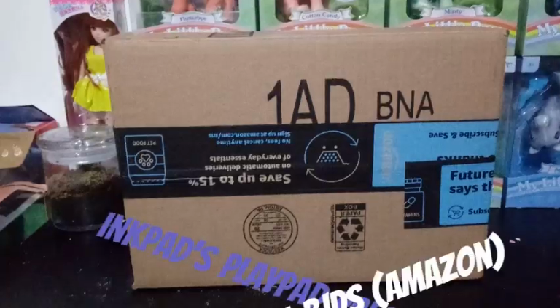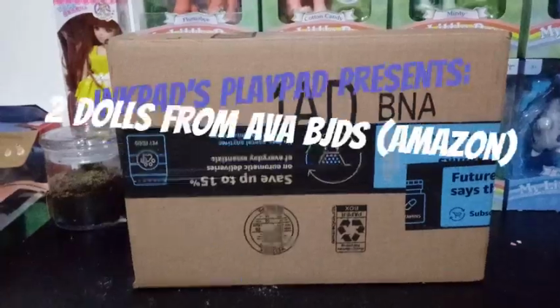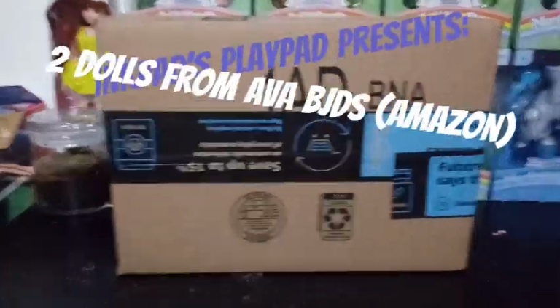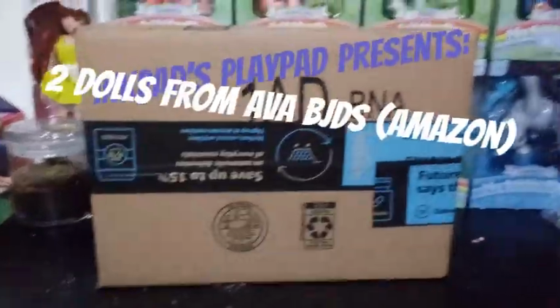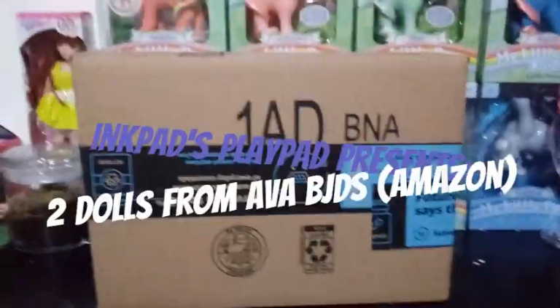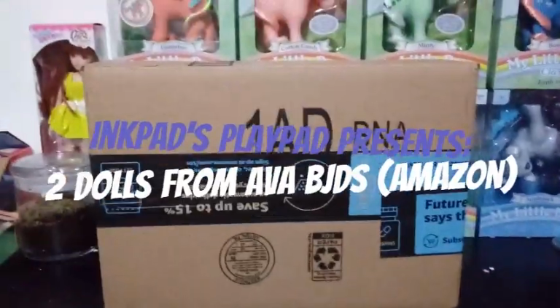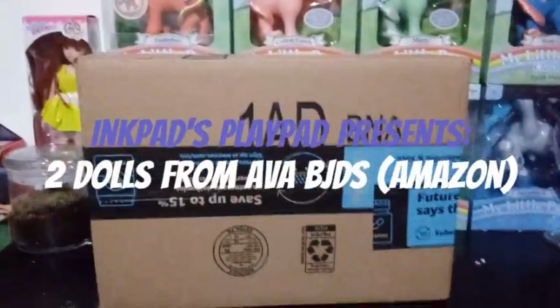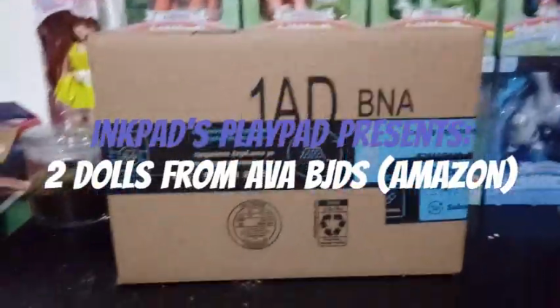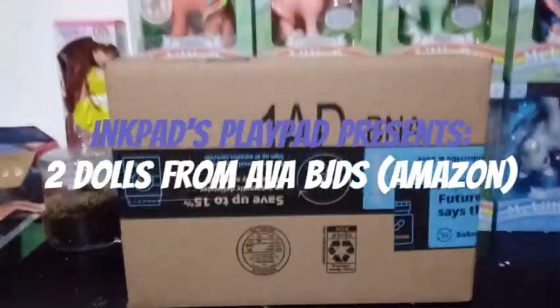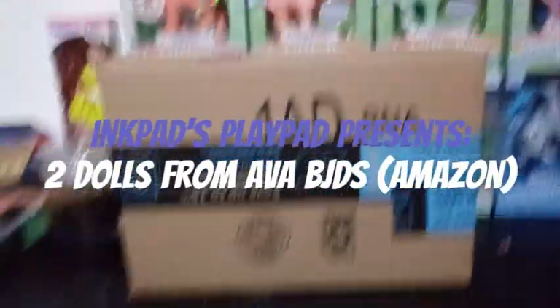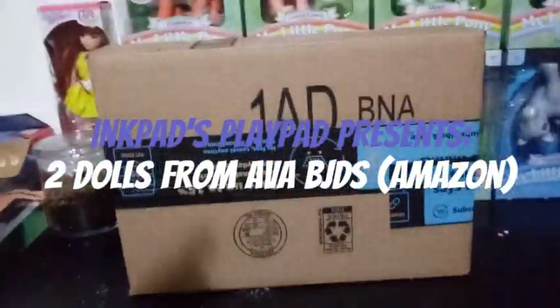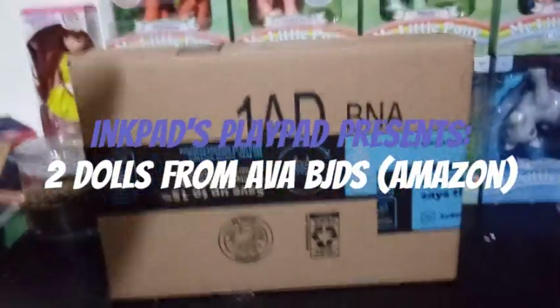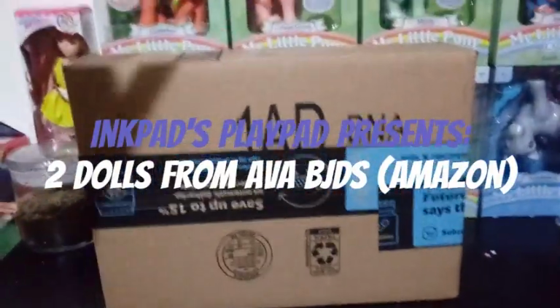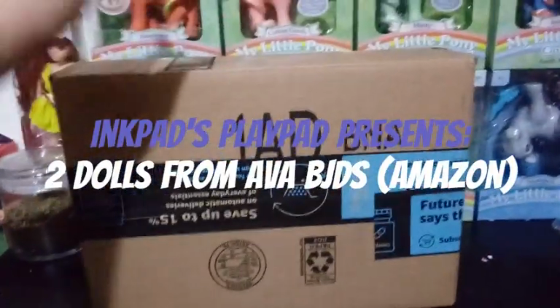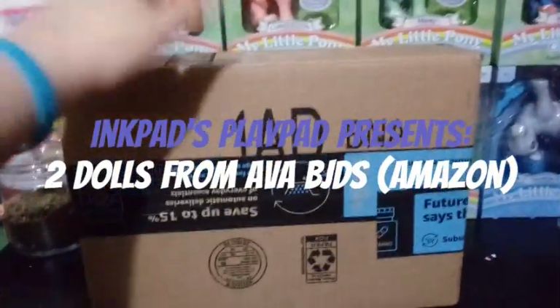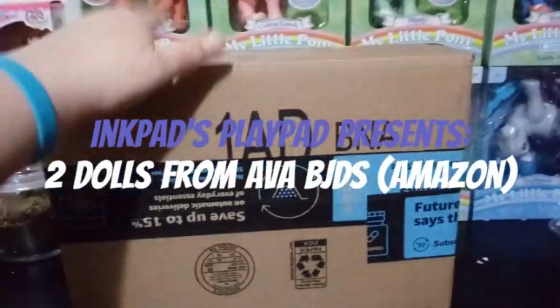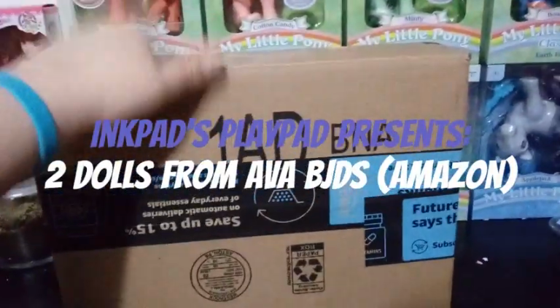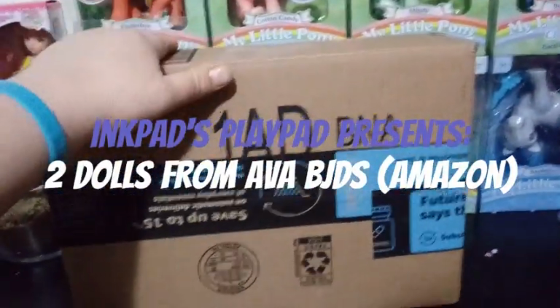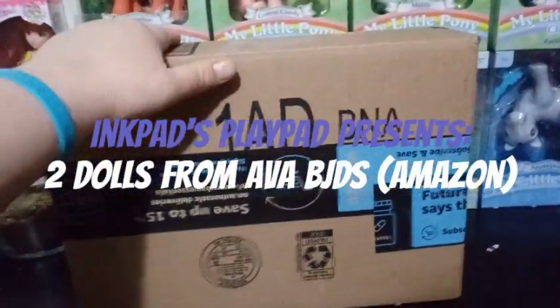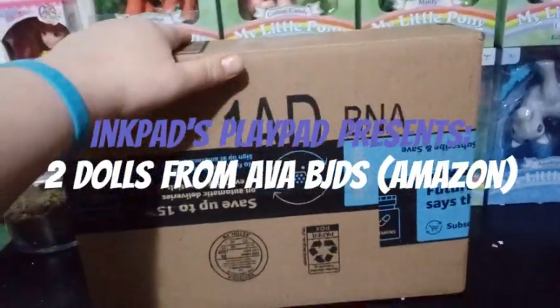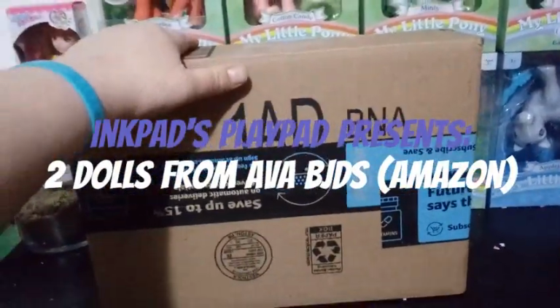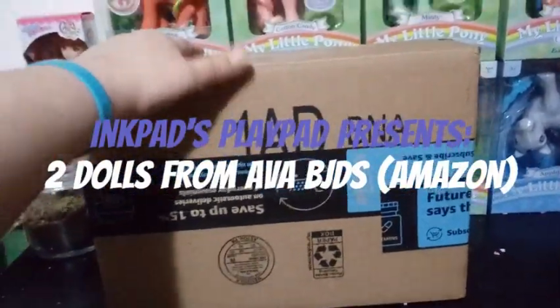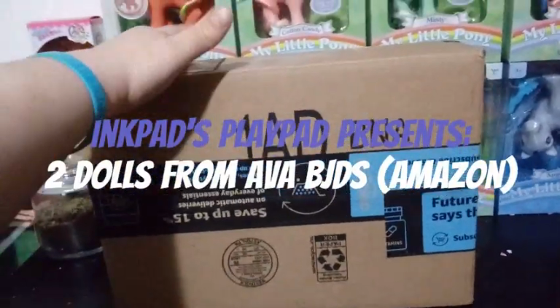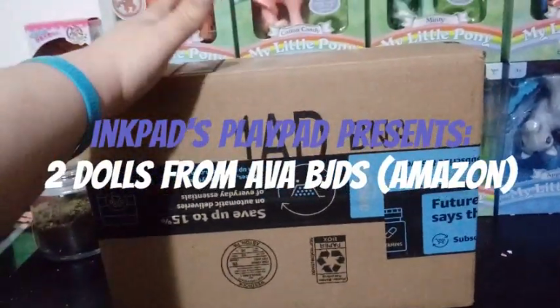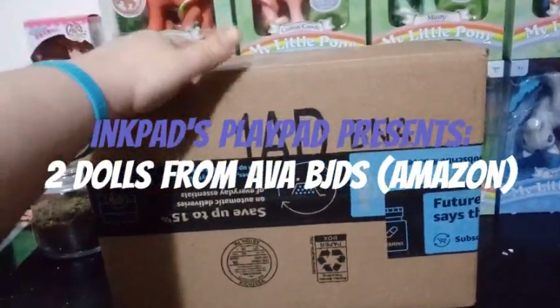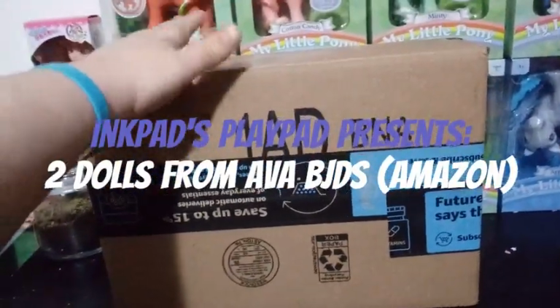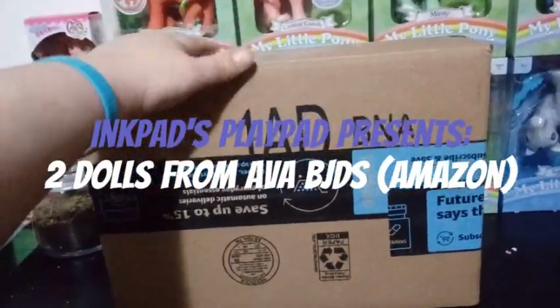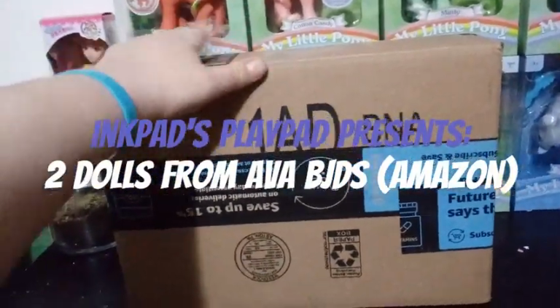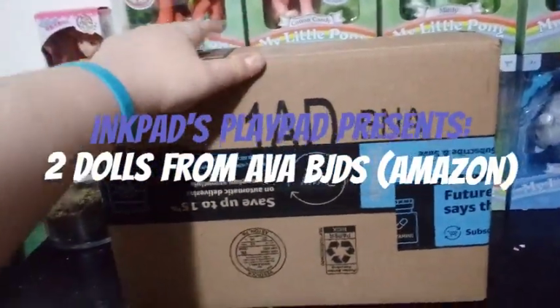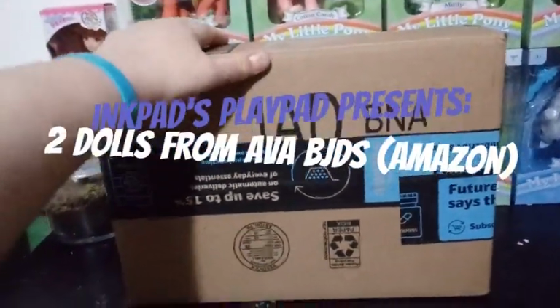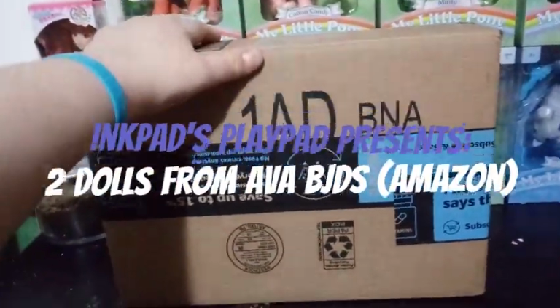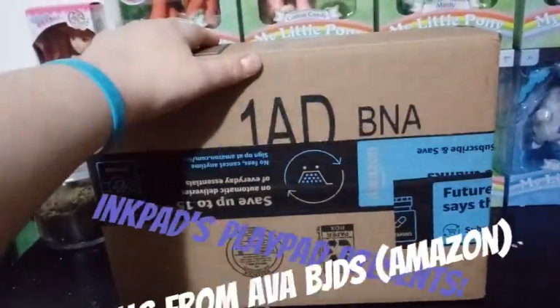Hey guys, it's Keri, and guess what? I have a box, and this box is from Amazon.